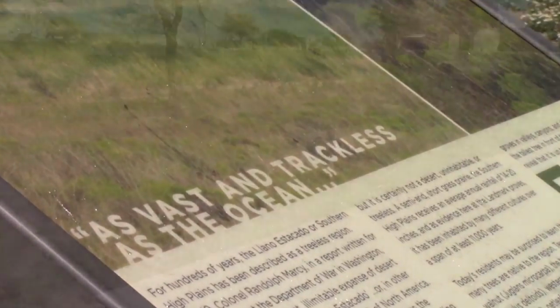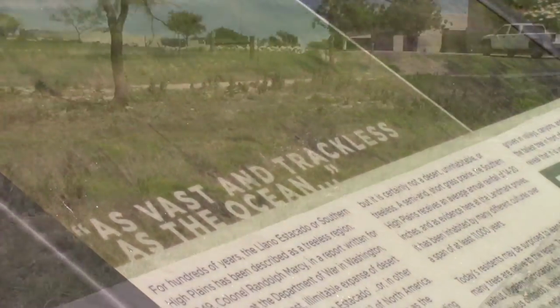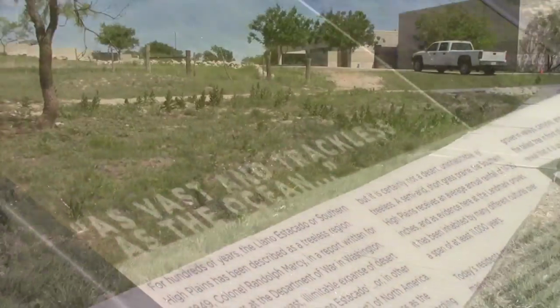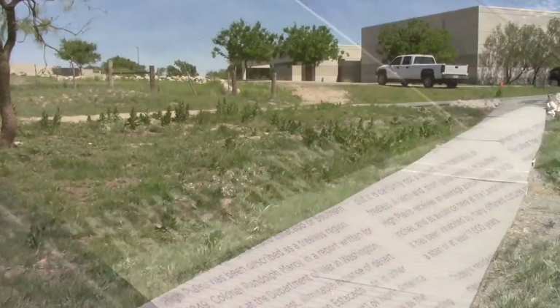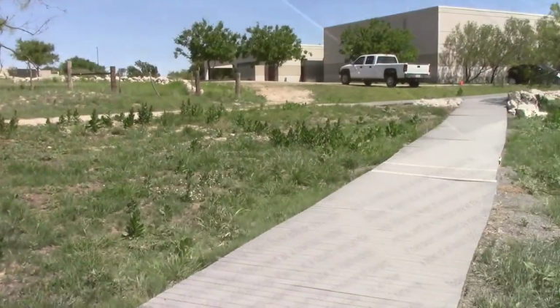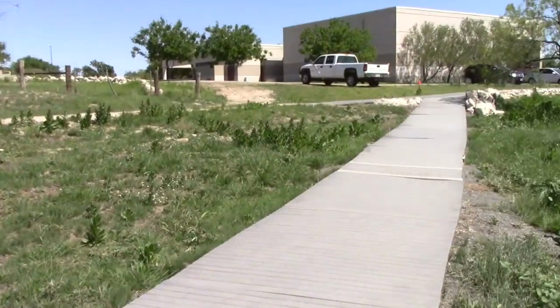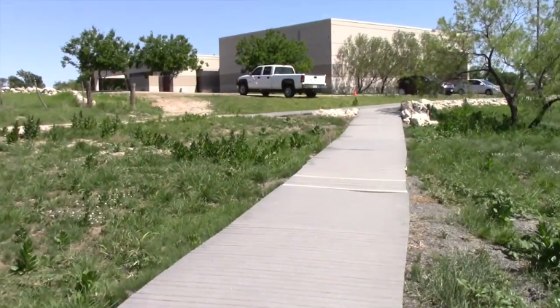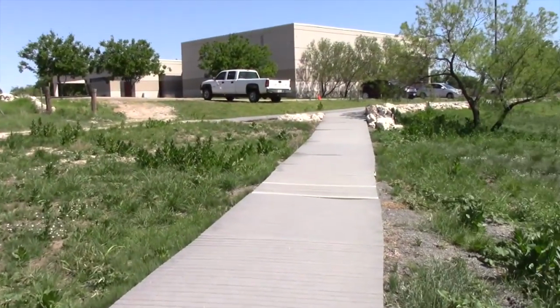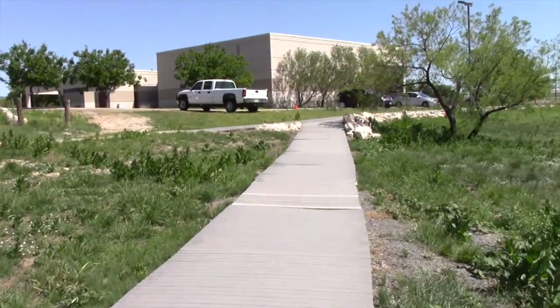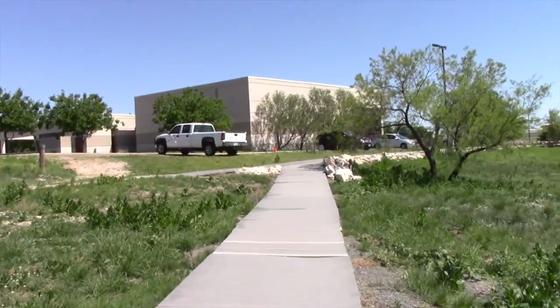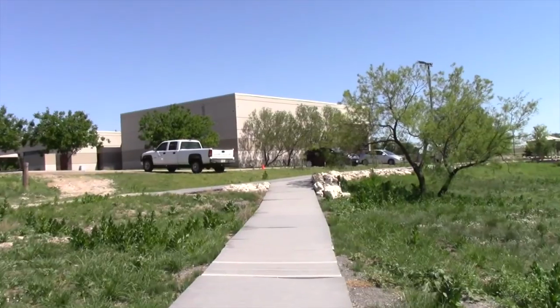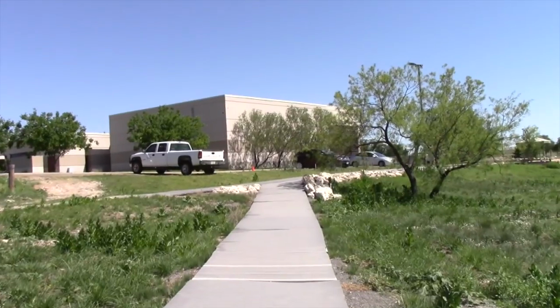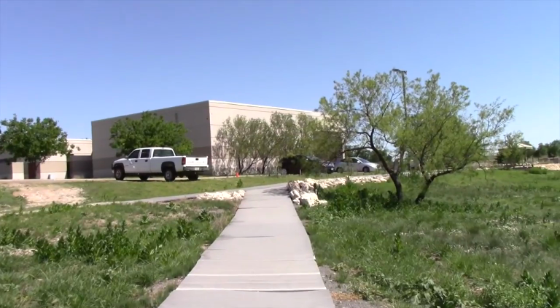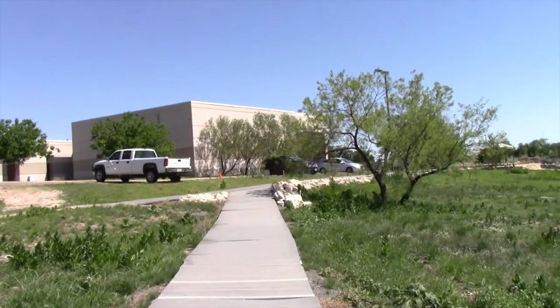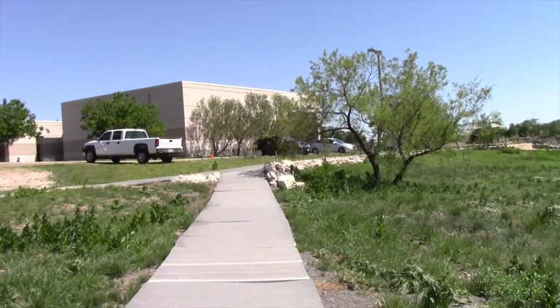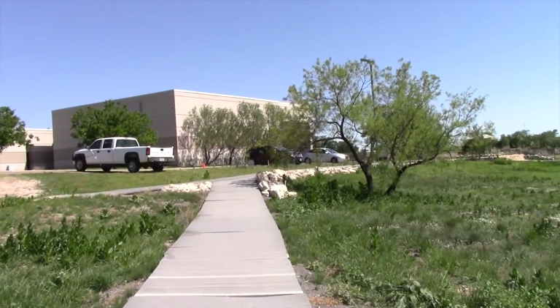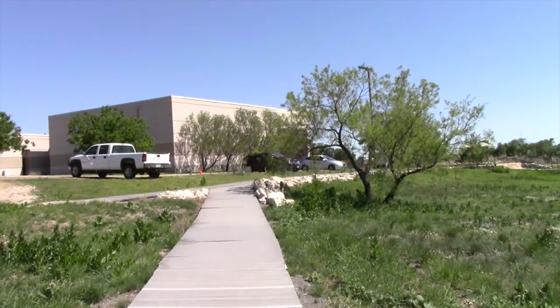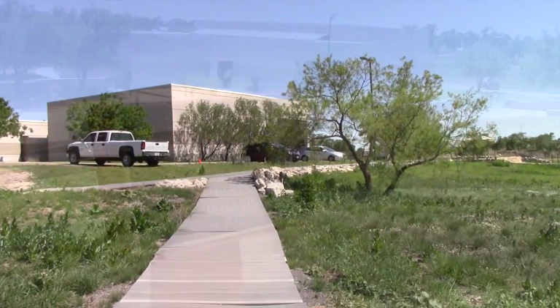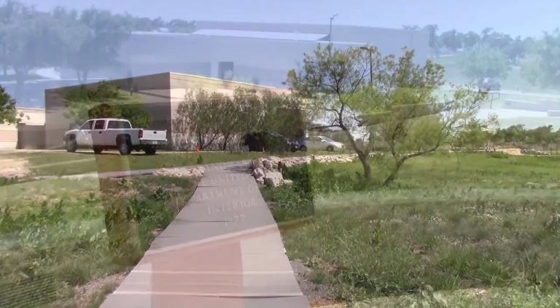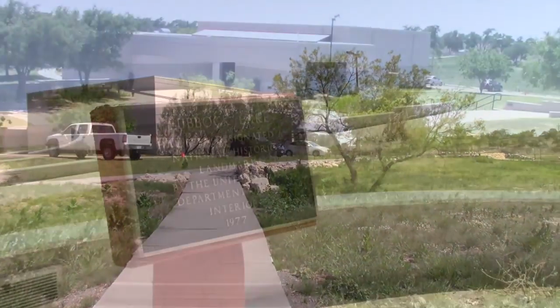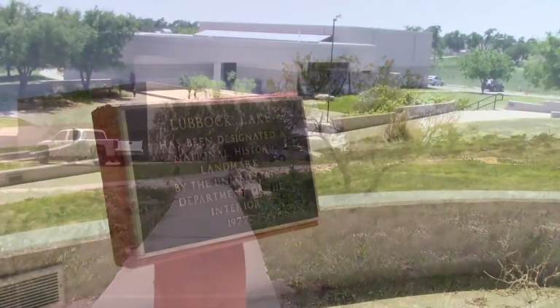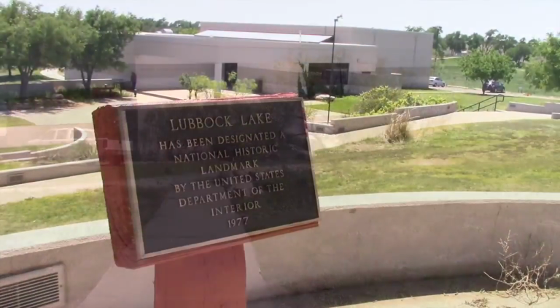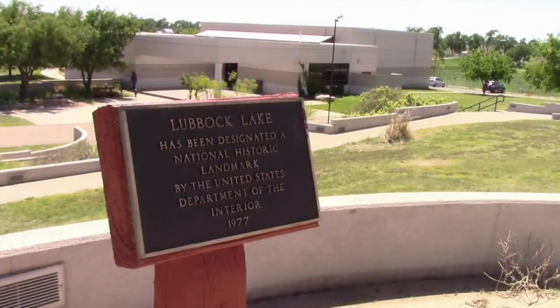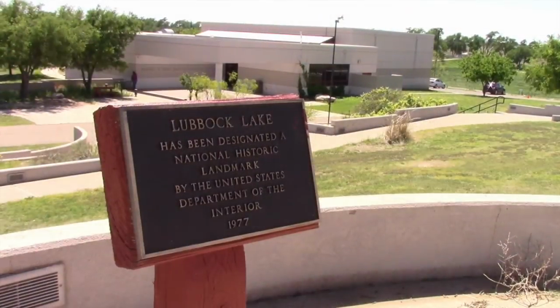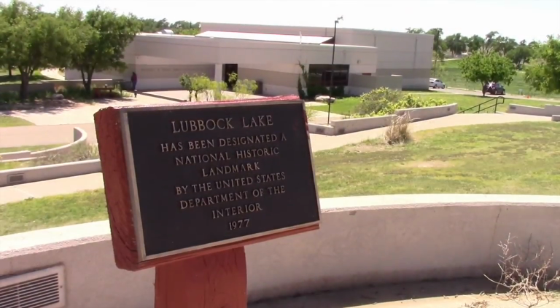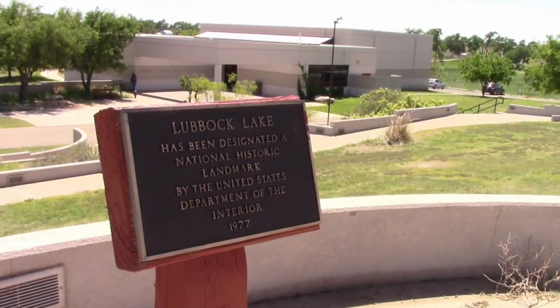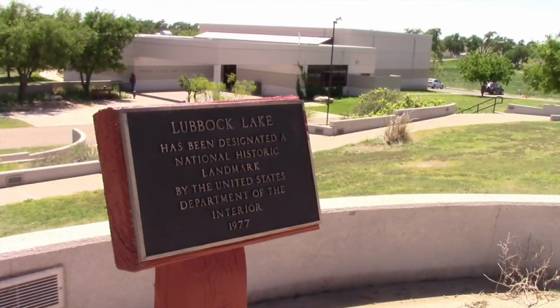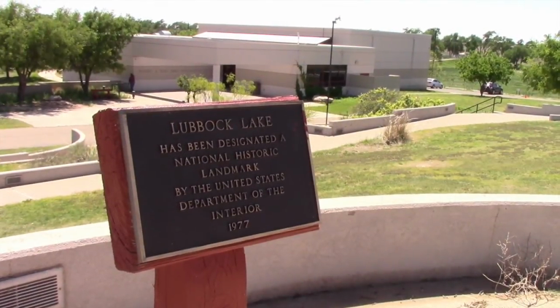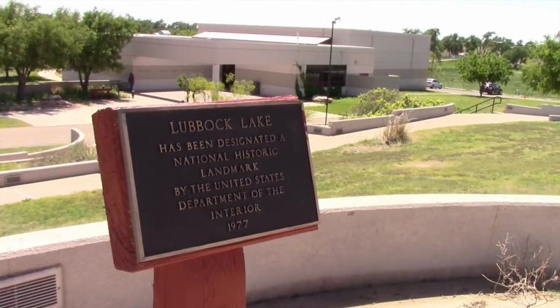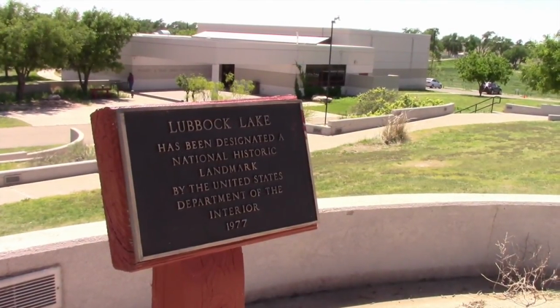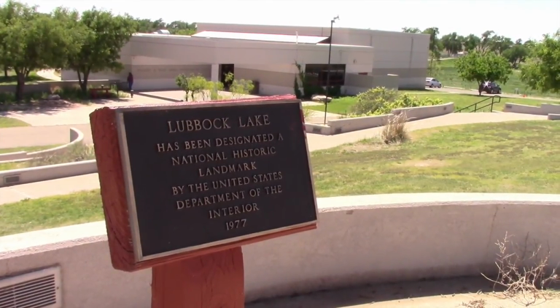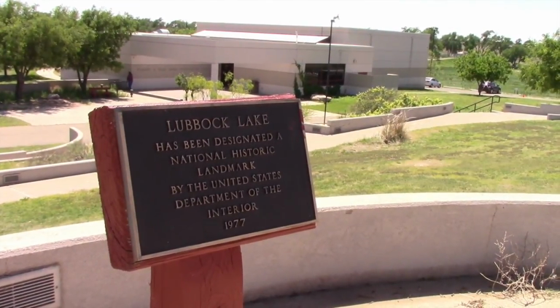The Lubbock Lake Landmark is a fantastic place and is a great place to hike and be at one with nature.